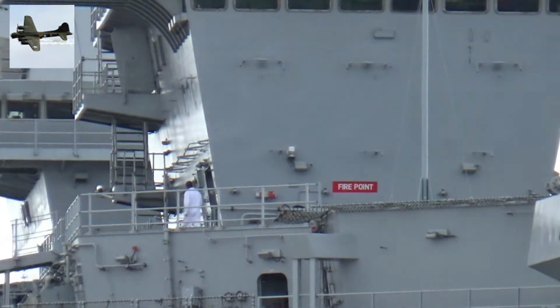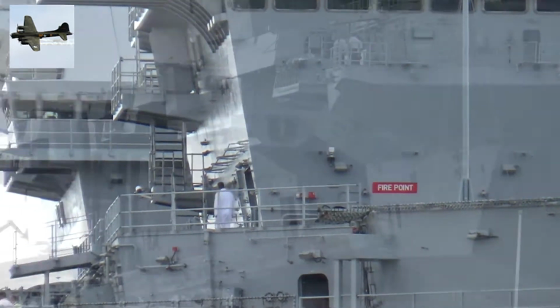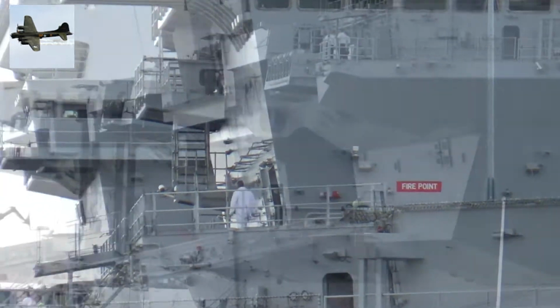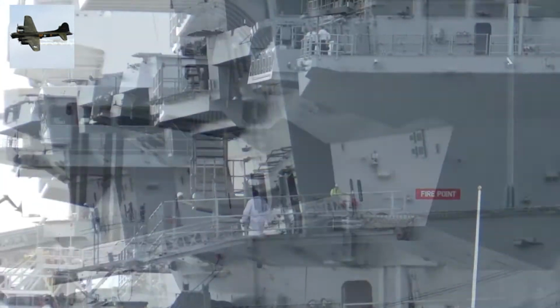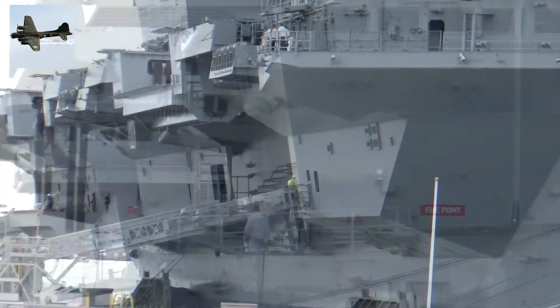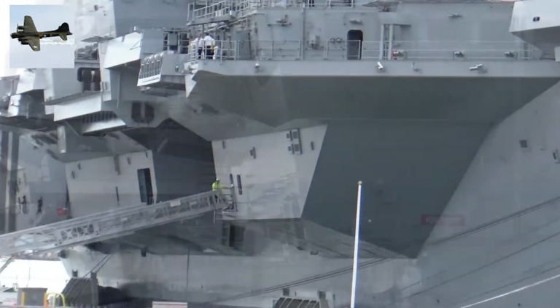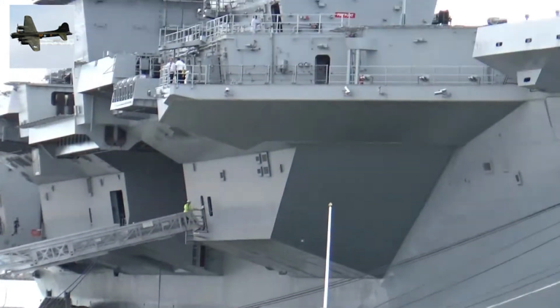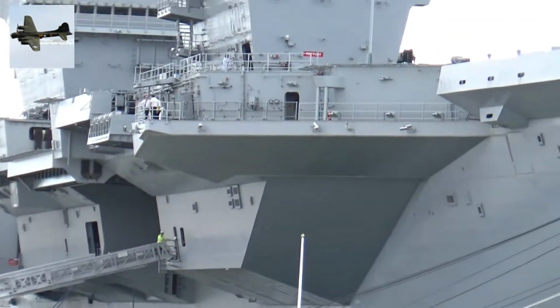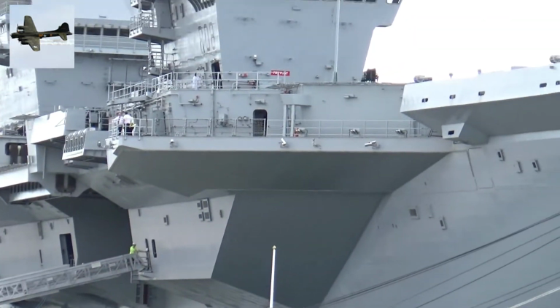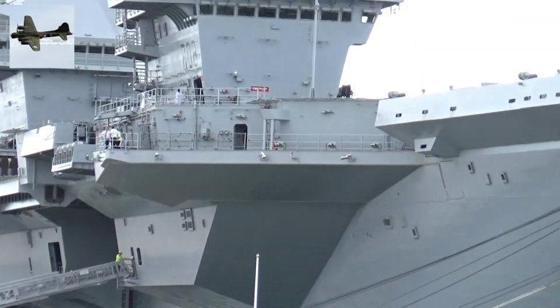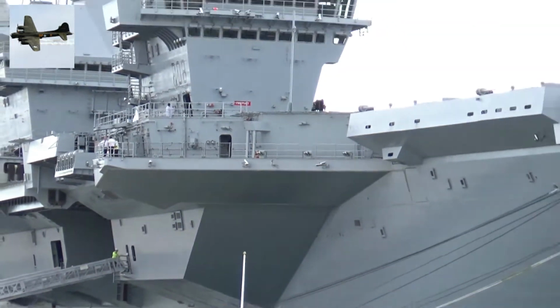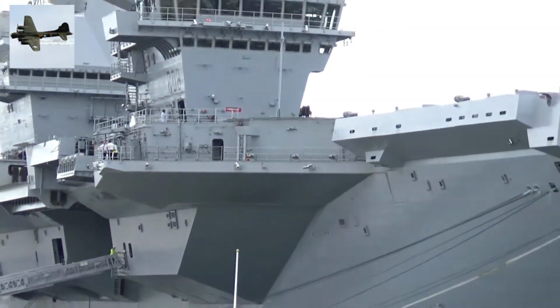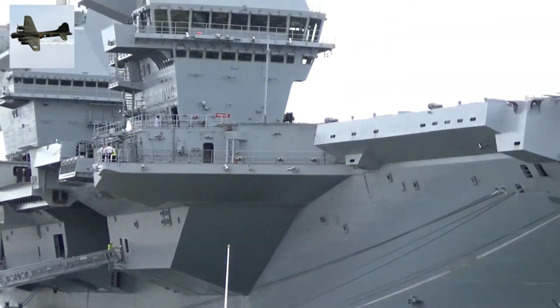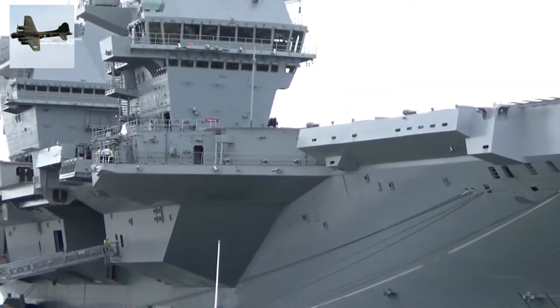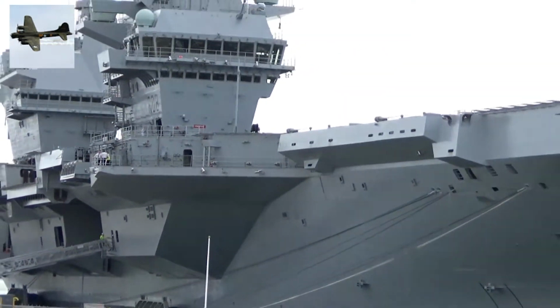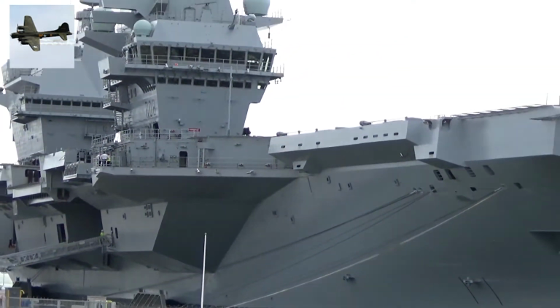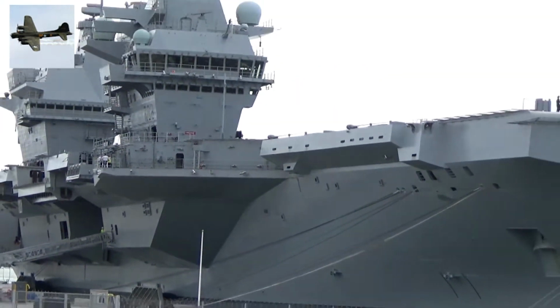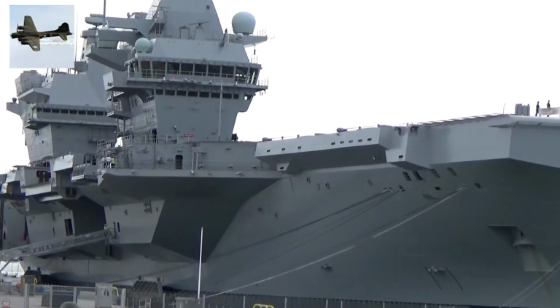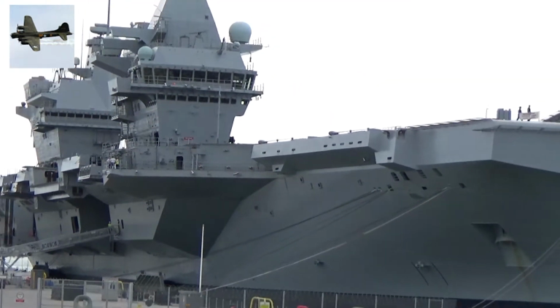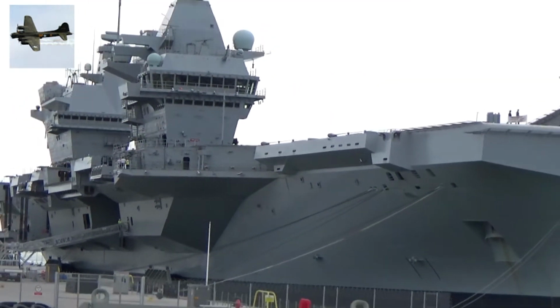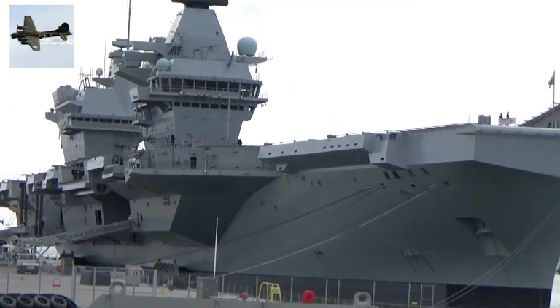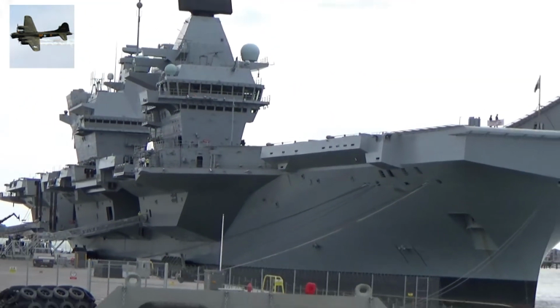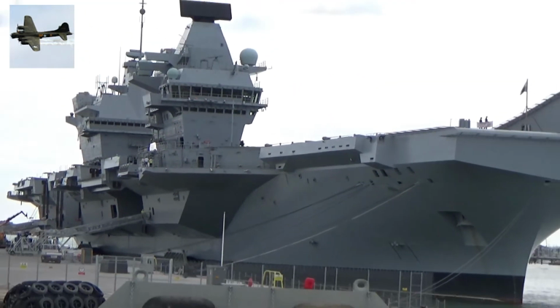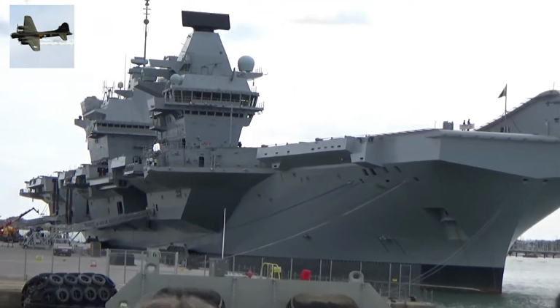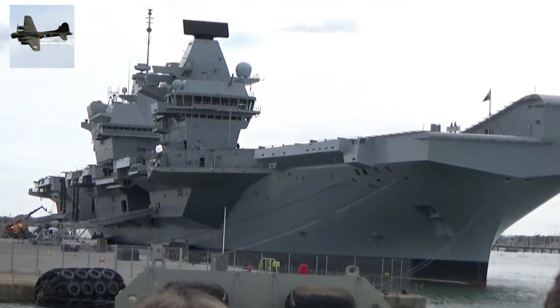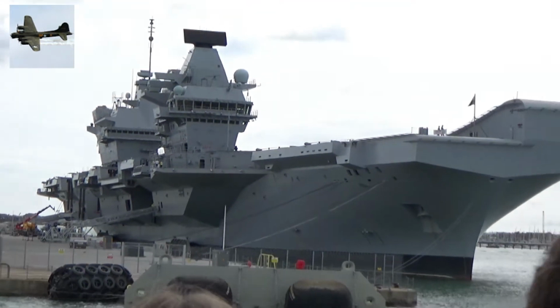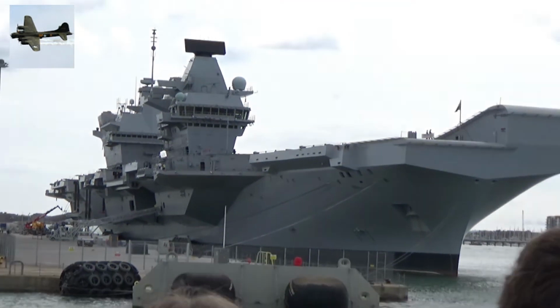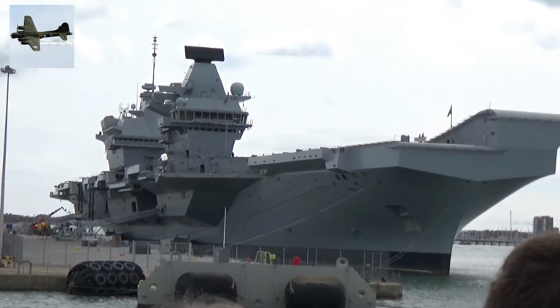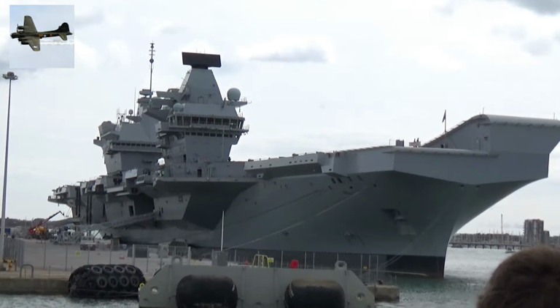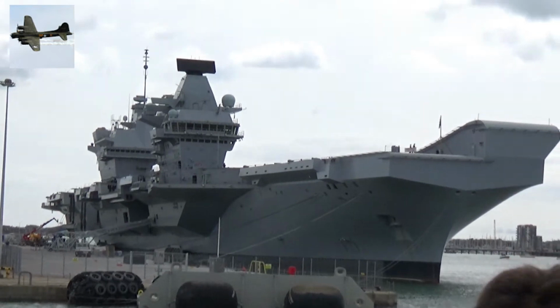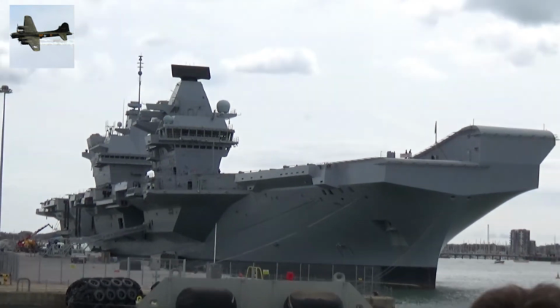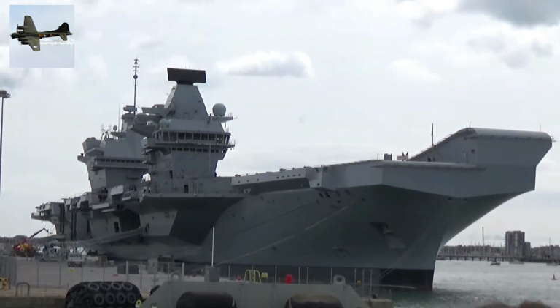On the tour today, we will be looking around at three miles of continuous waterfront, all owned by the Navy.